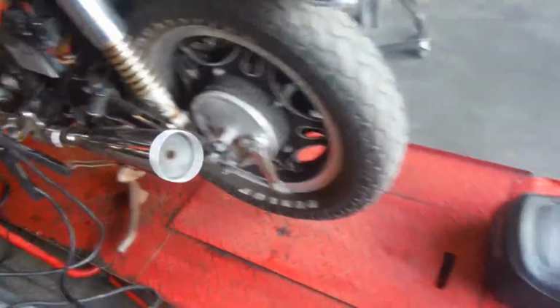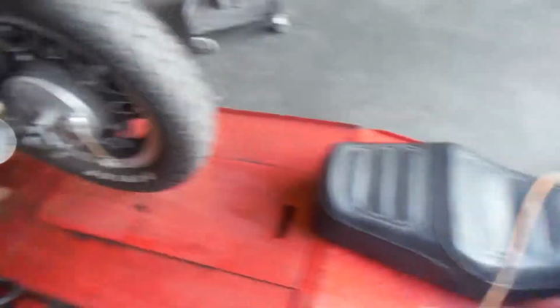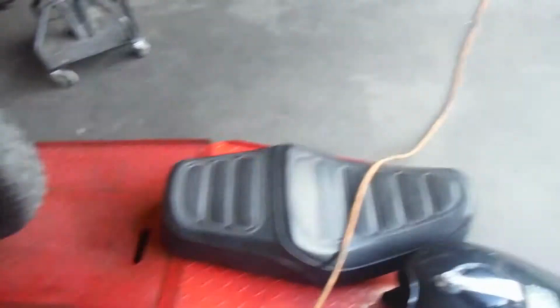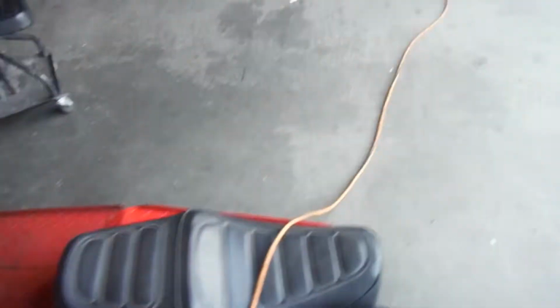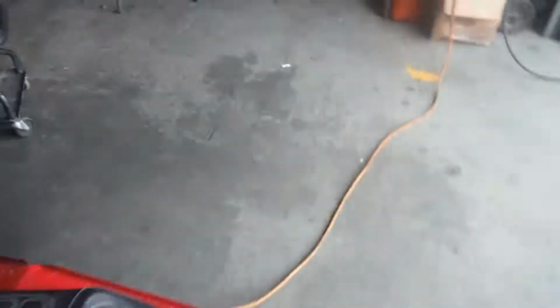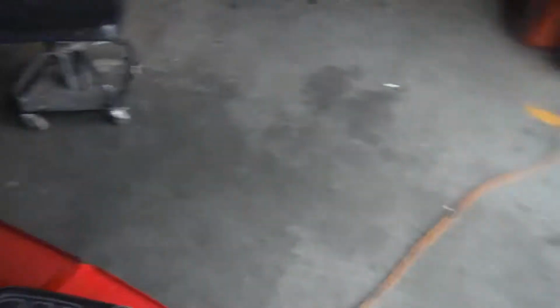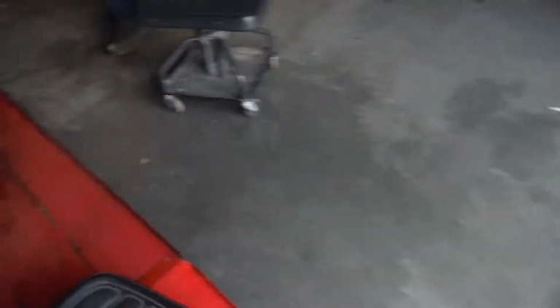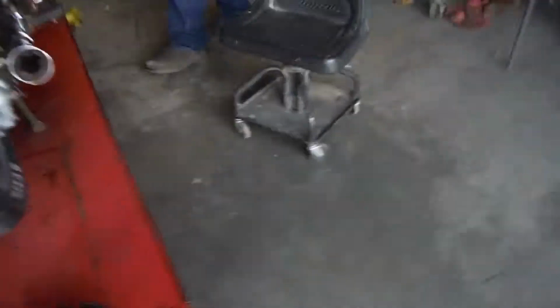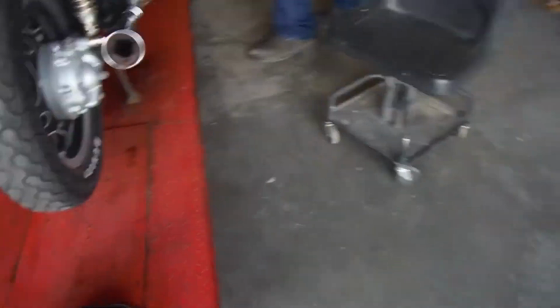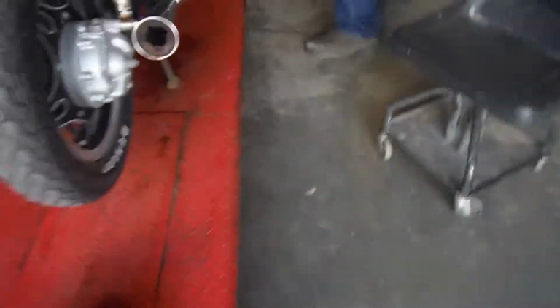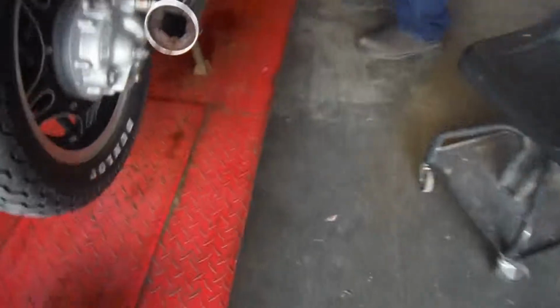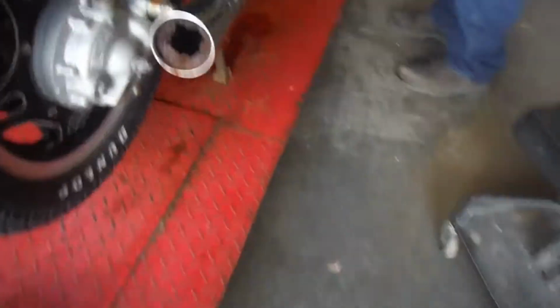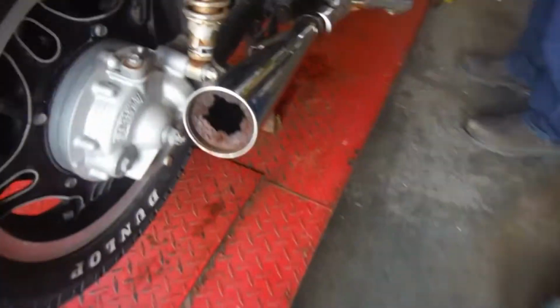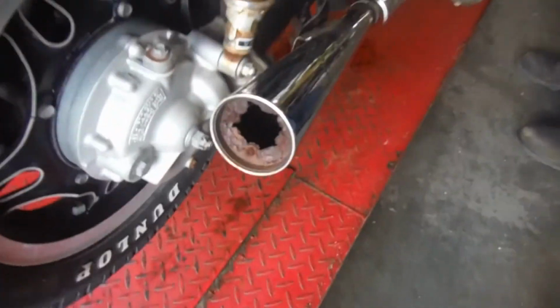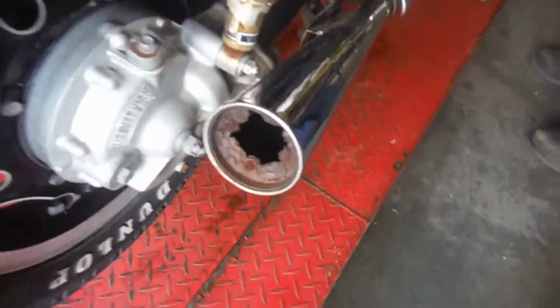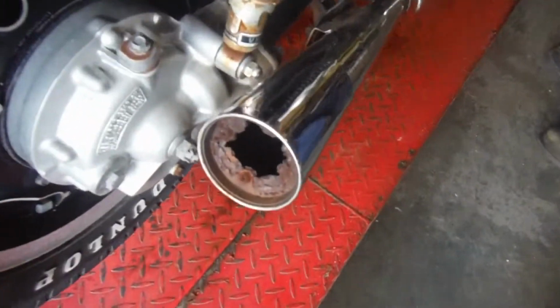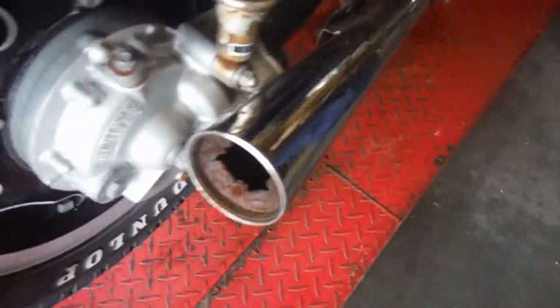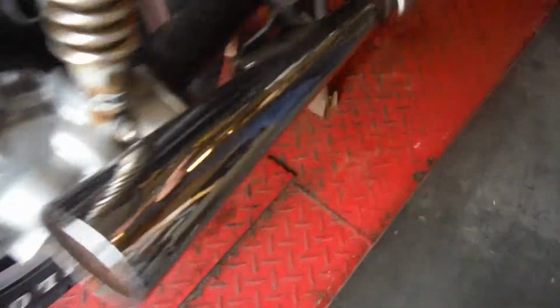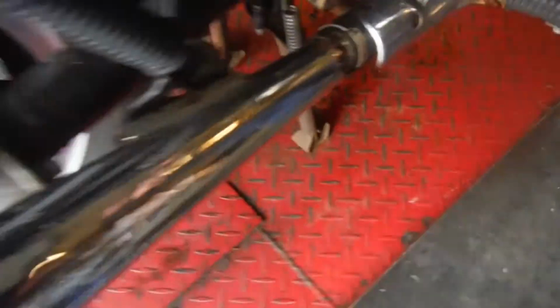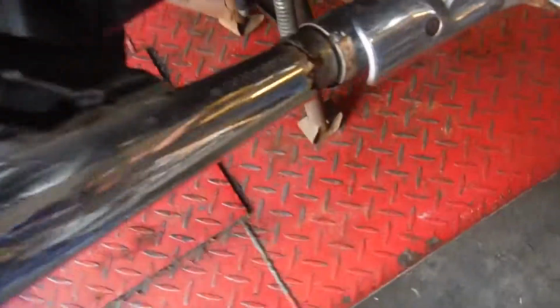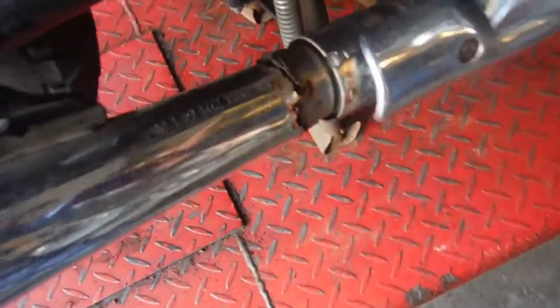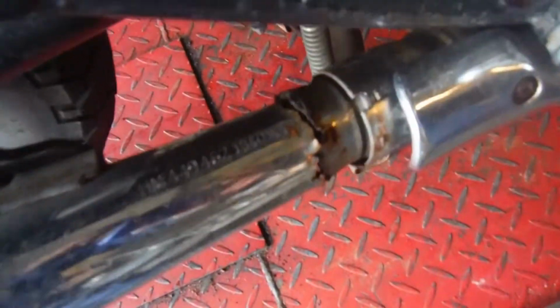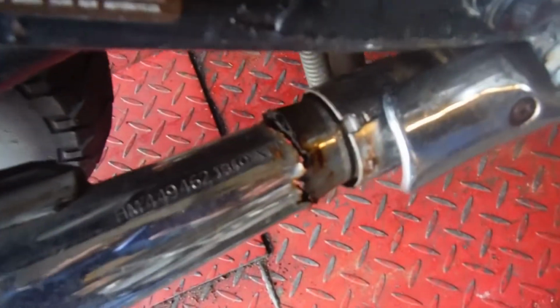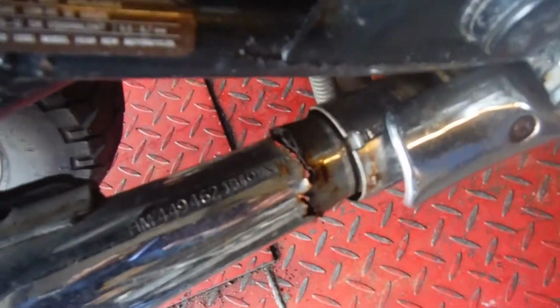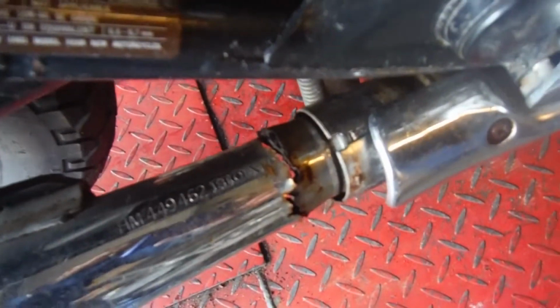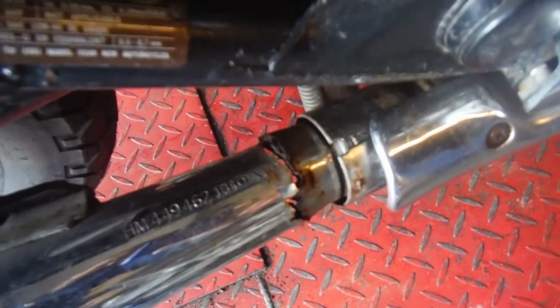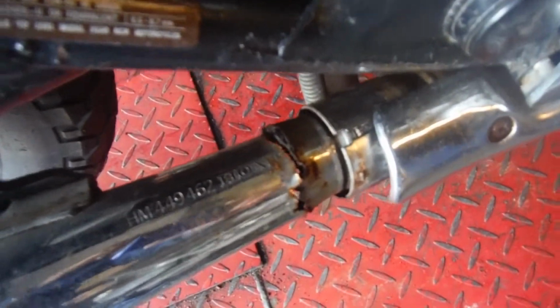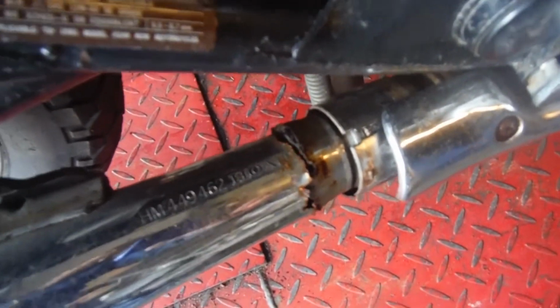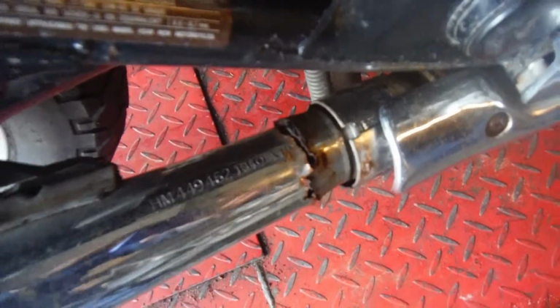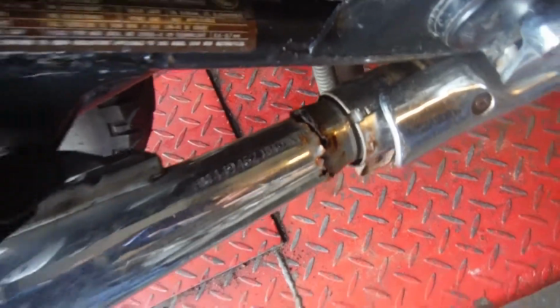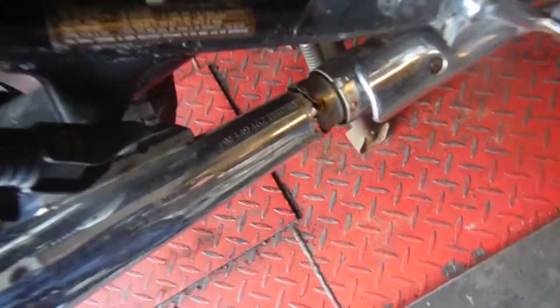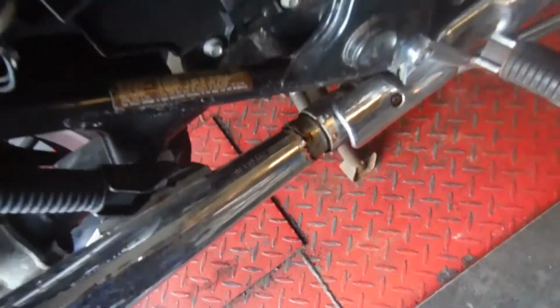The exhaust on one side is good, but on this side the baffle is gone. The exhaust is broken right there.